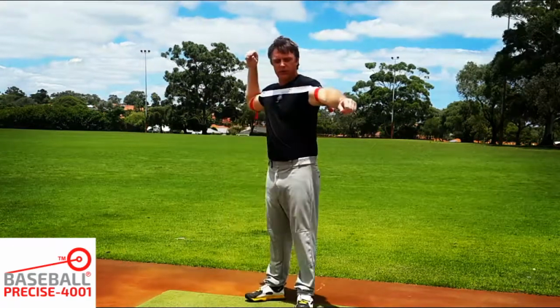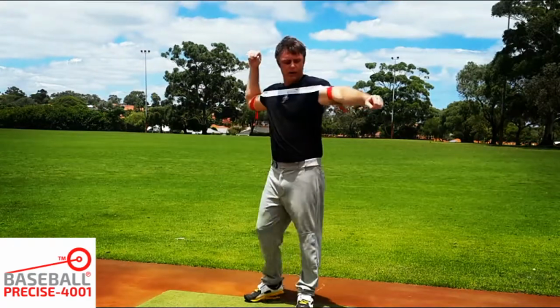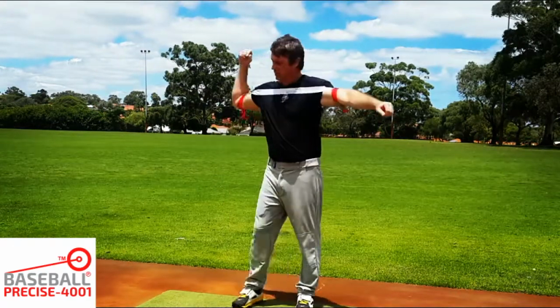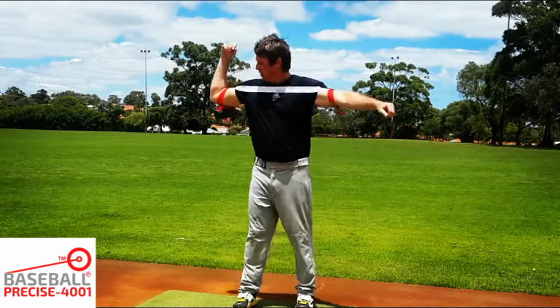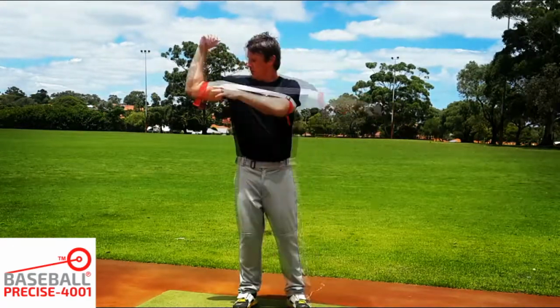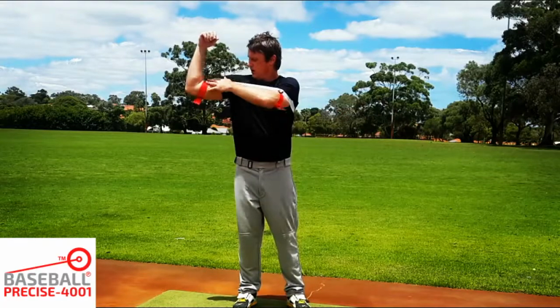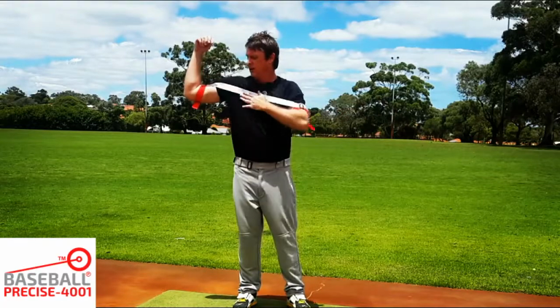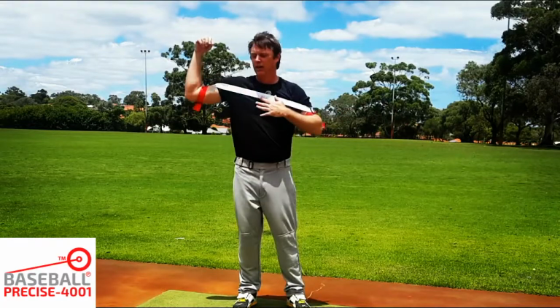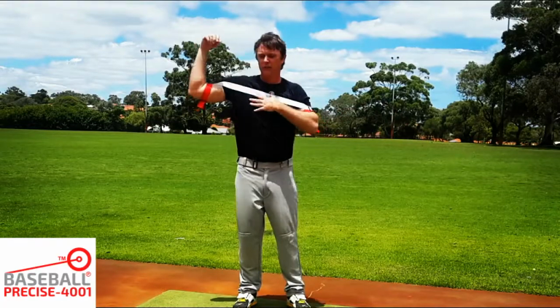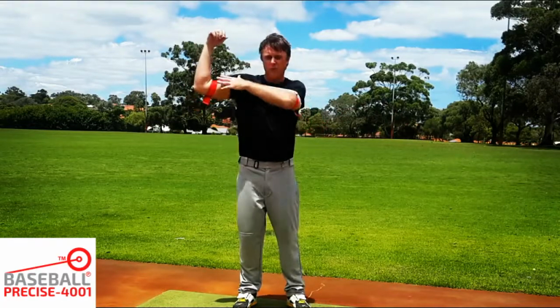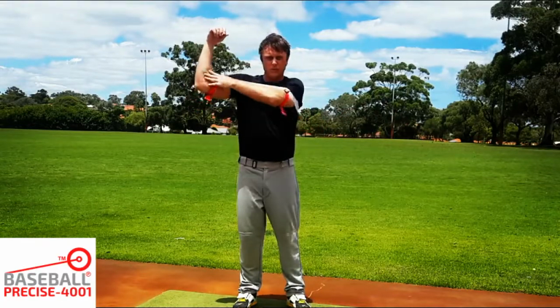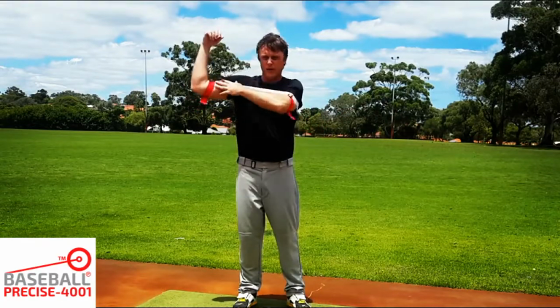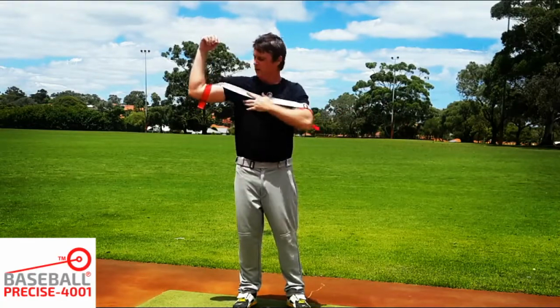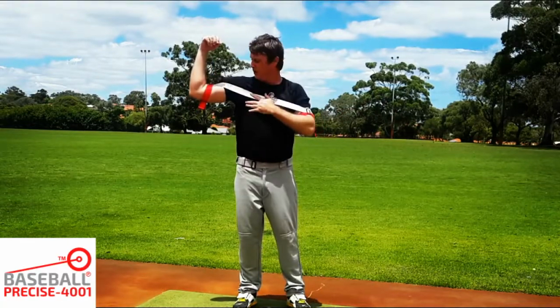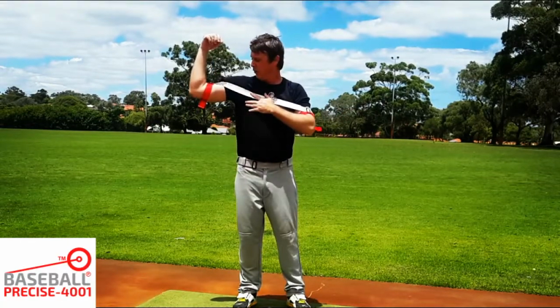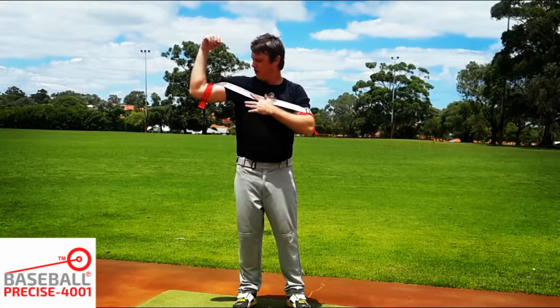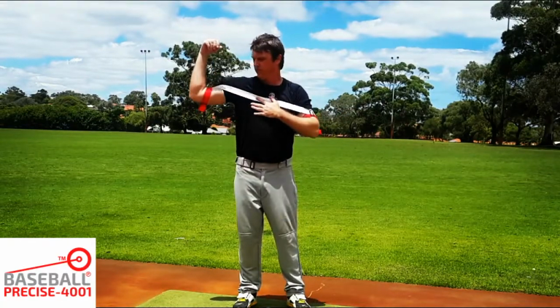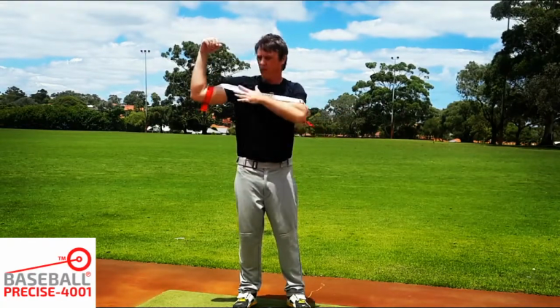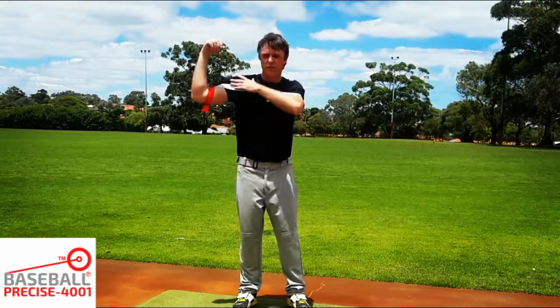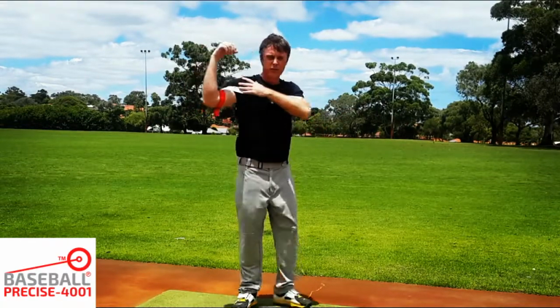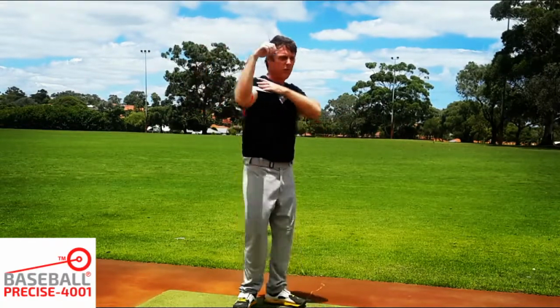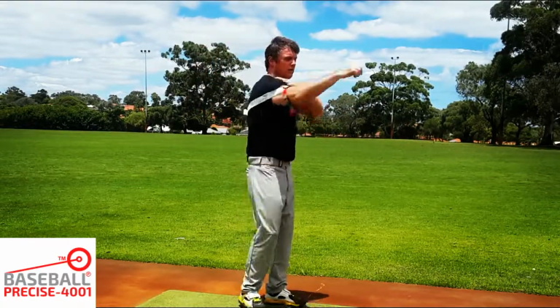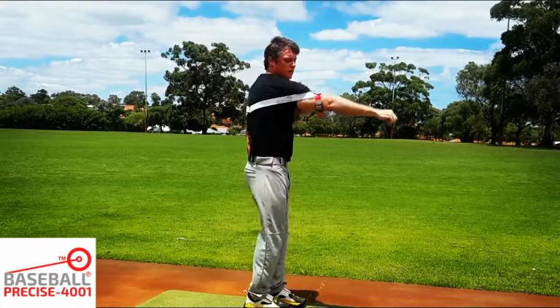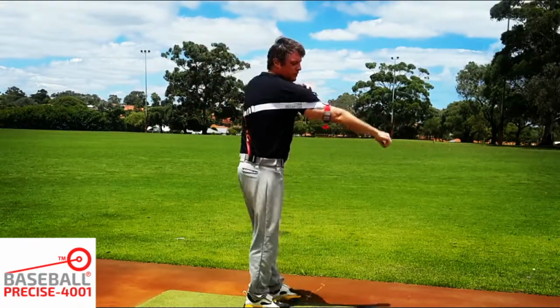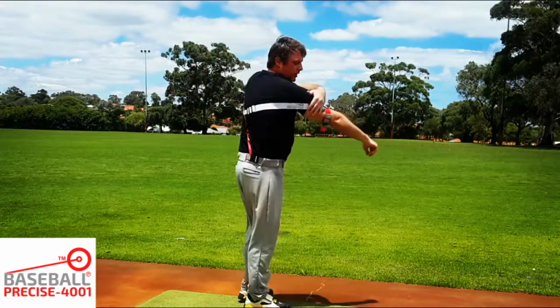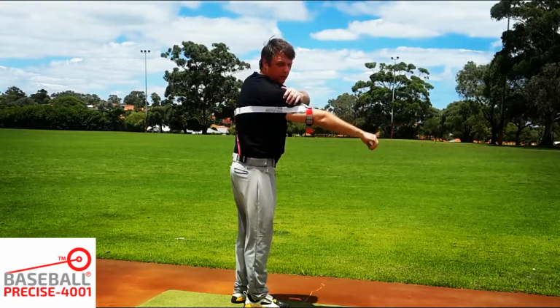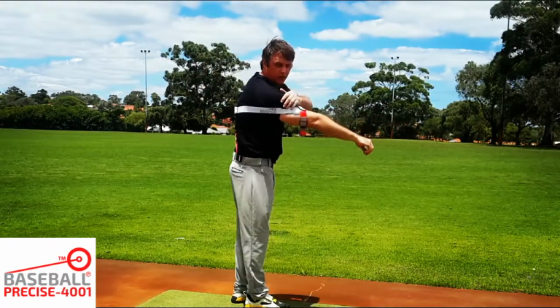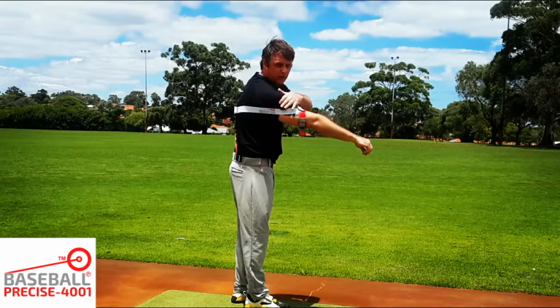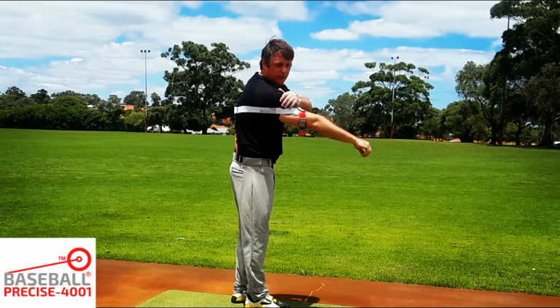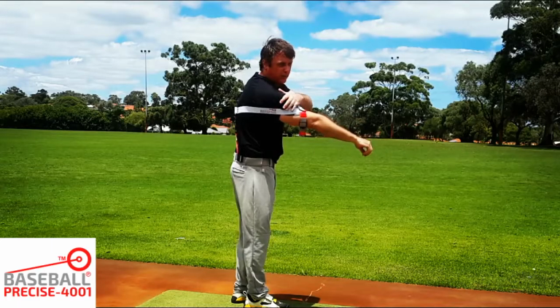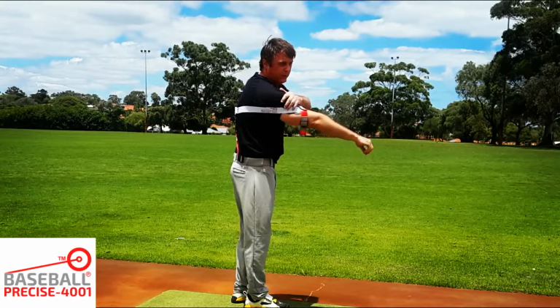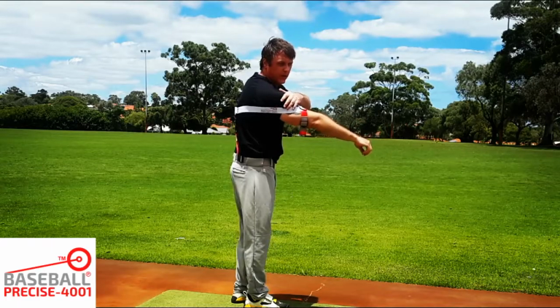When I'm throwing, it gives me support from my elbow across to my shoulder. It helps the guys begin spring training.